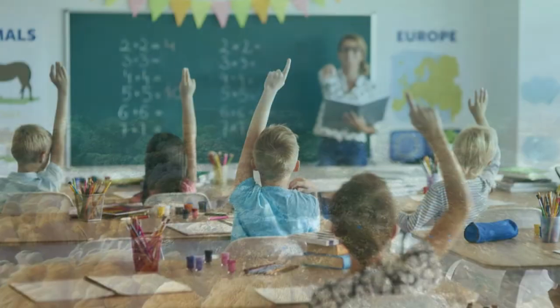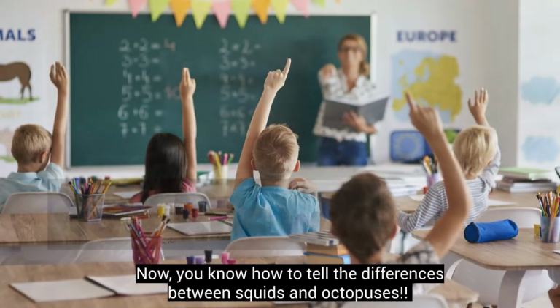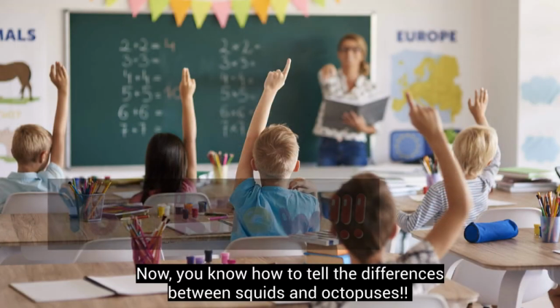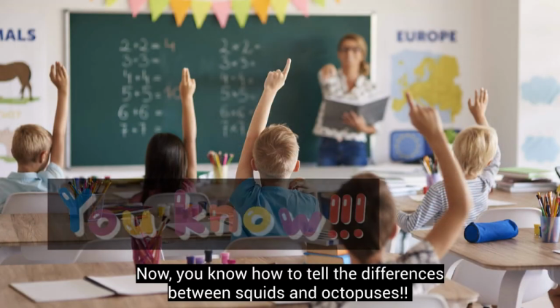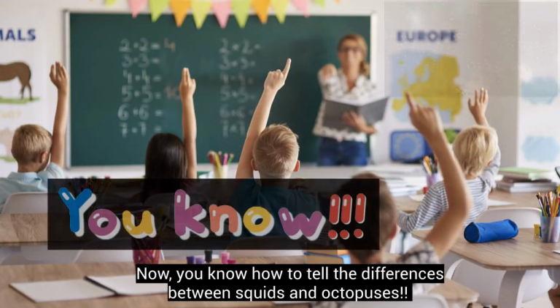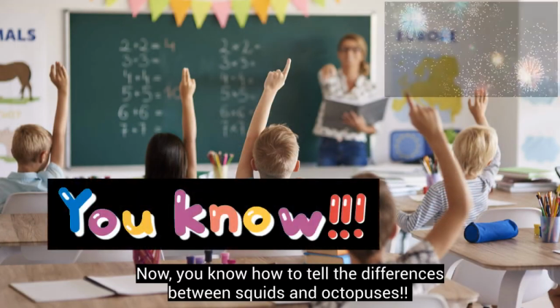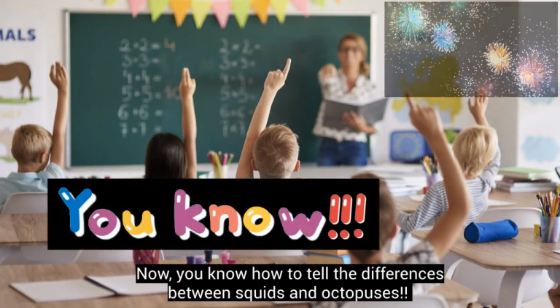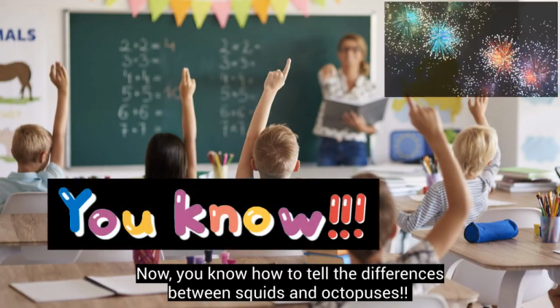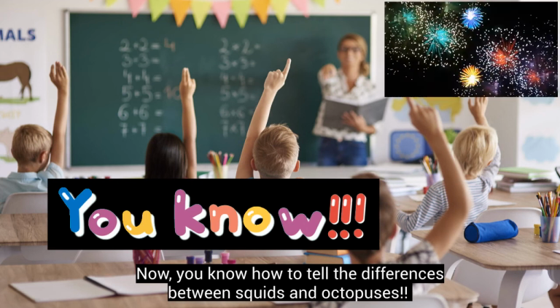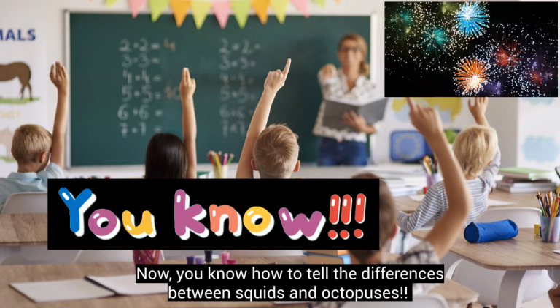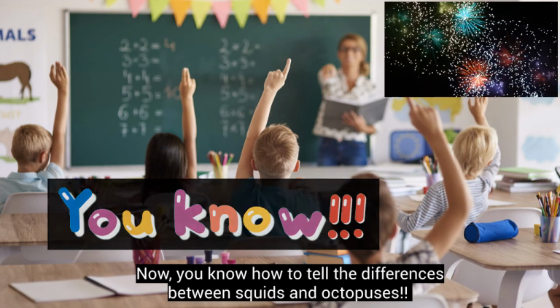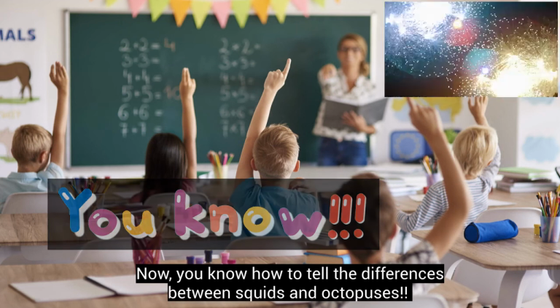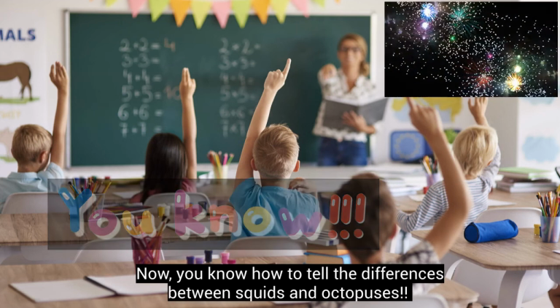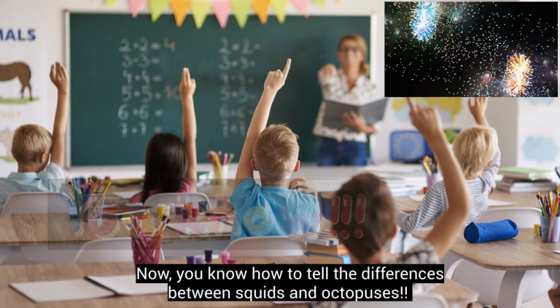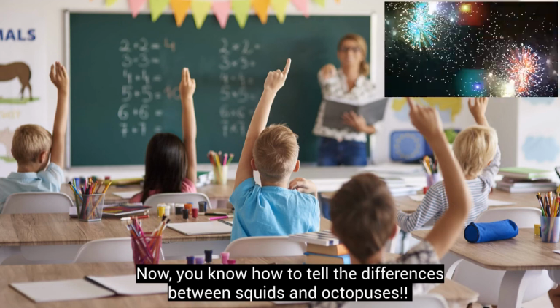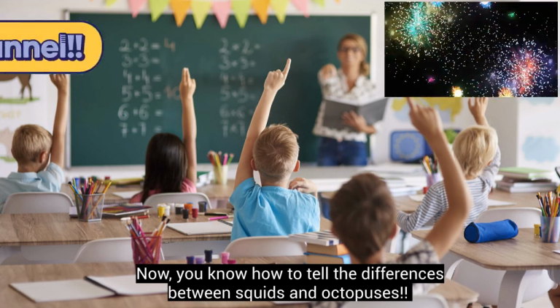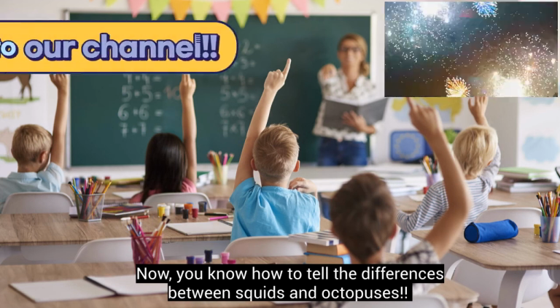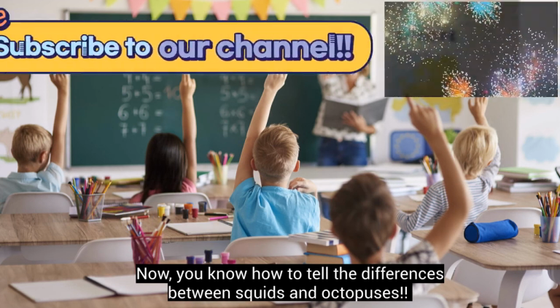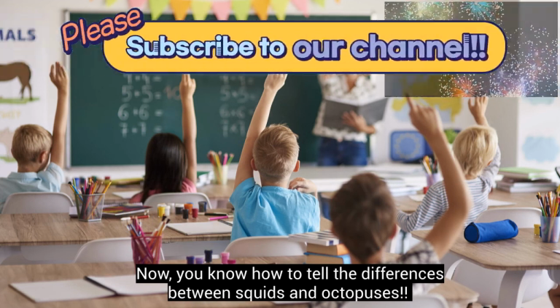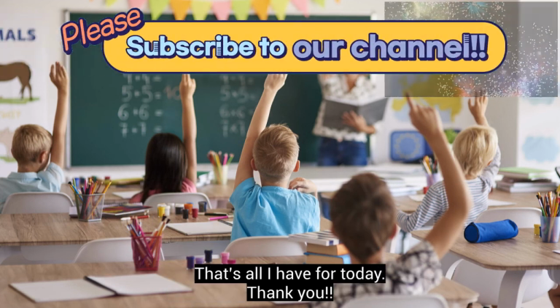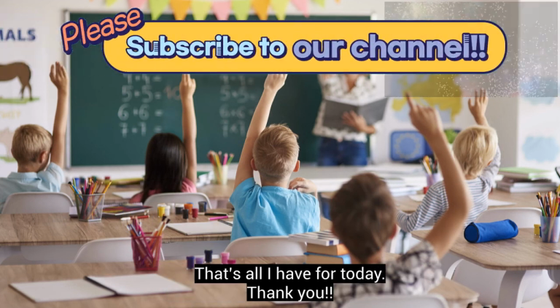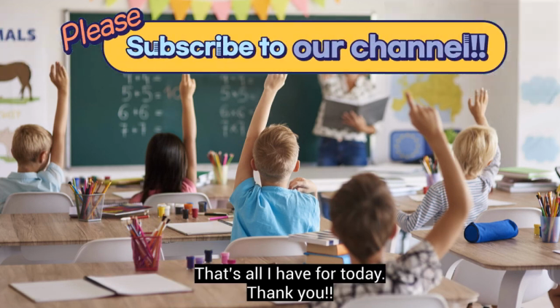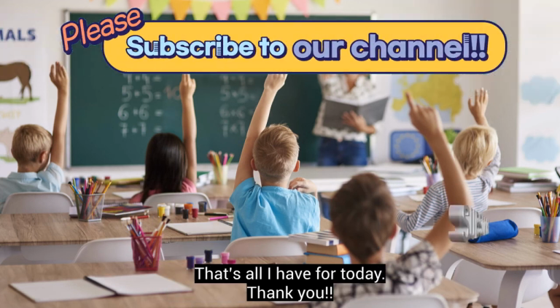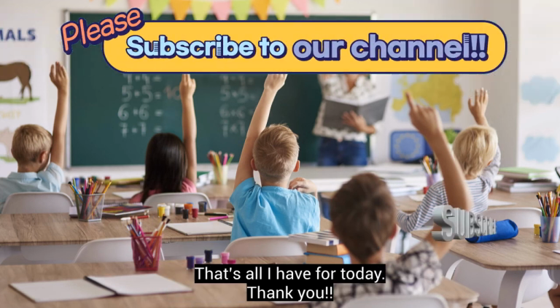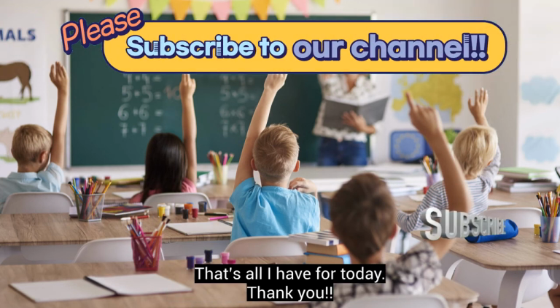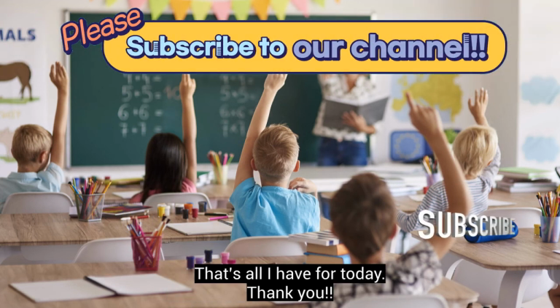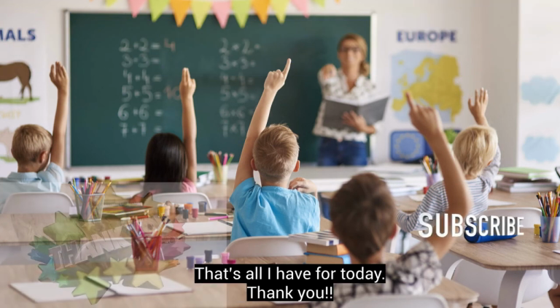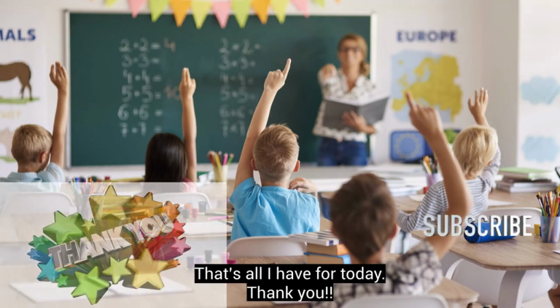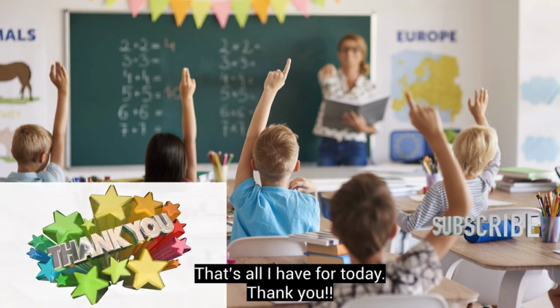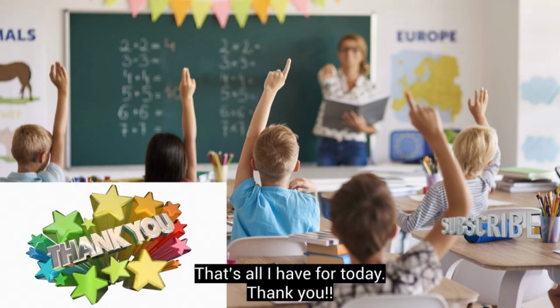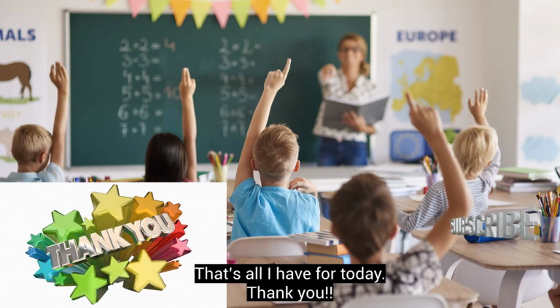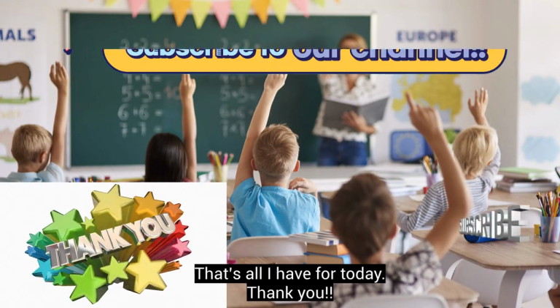Now you know how to tell the differences between squids and octopuses! That's all I have for today! Thank you!